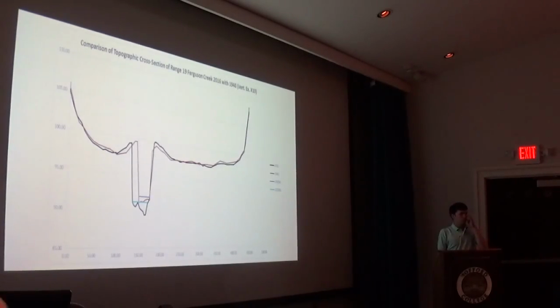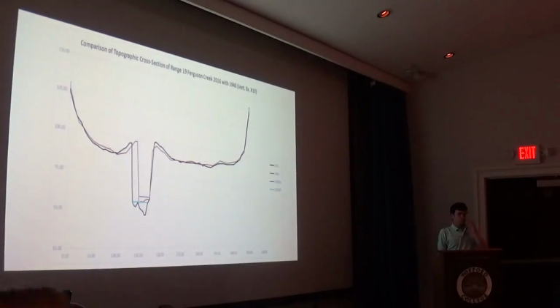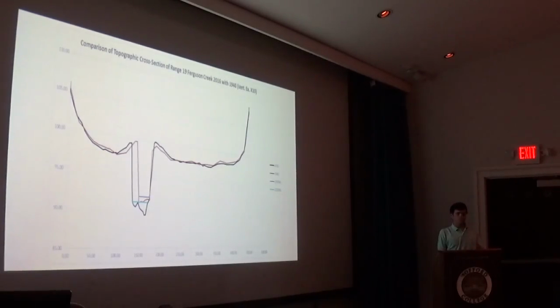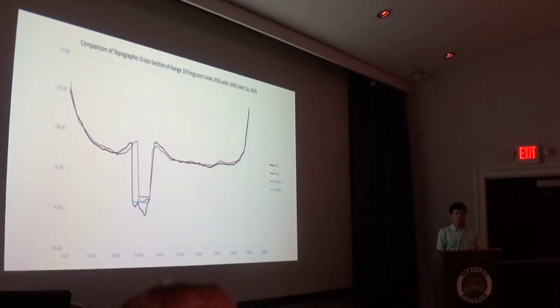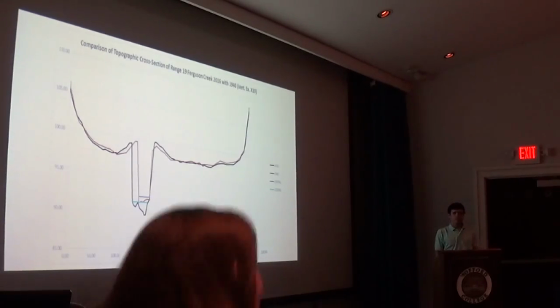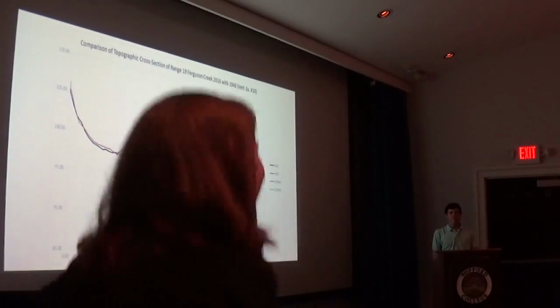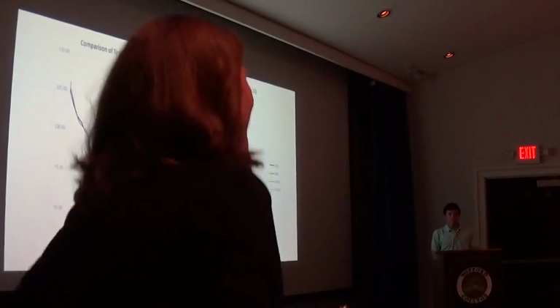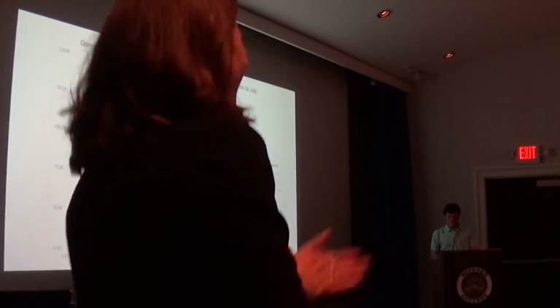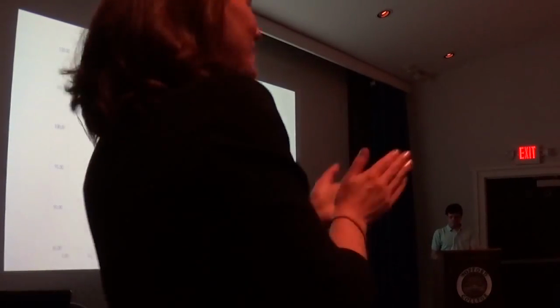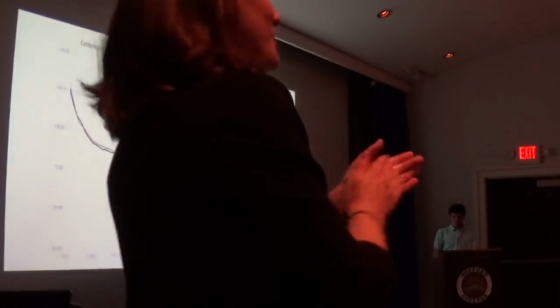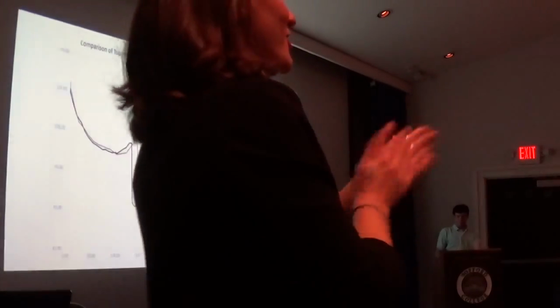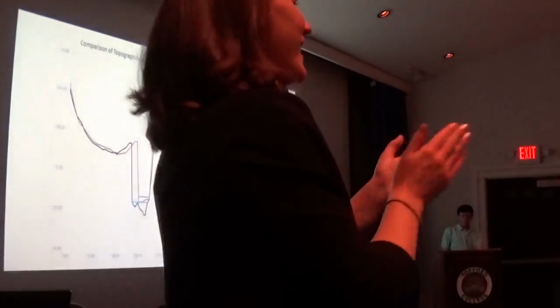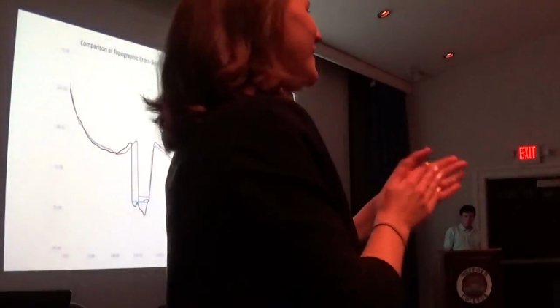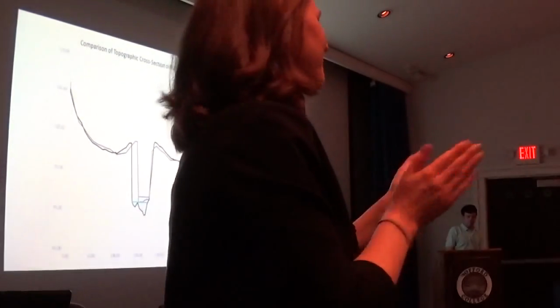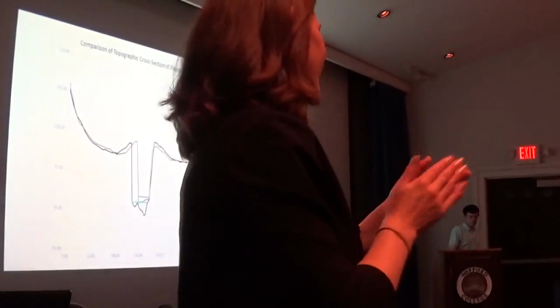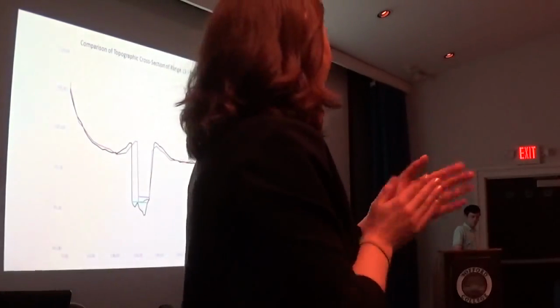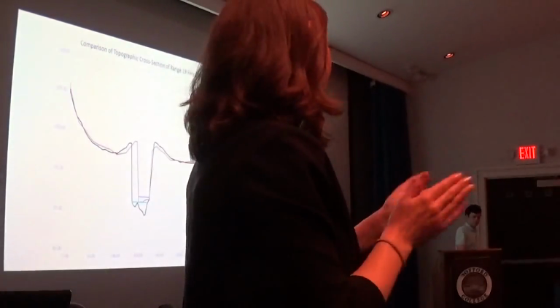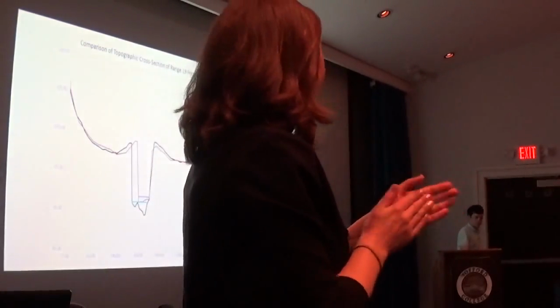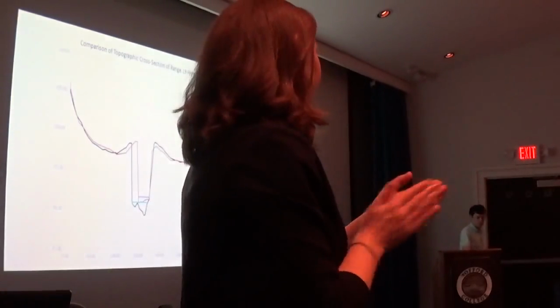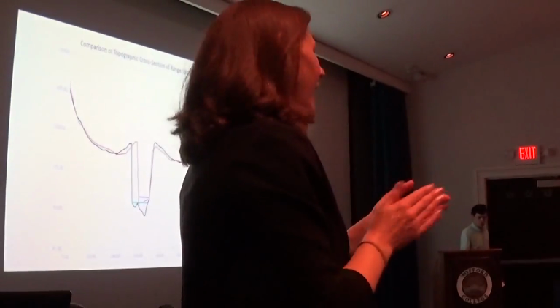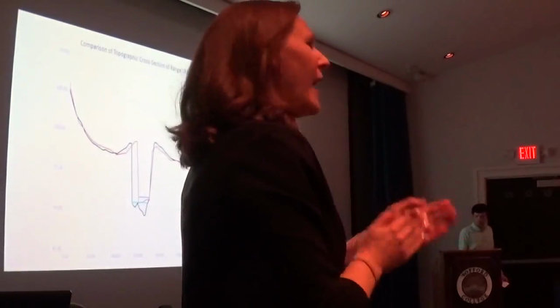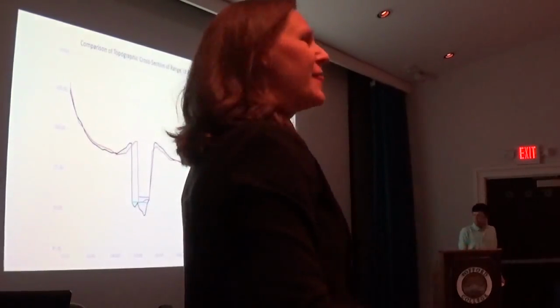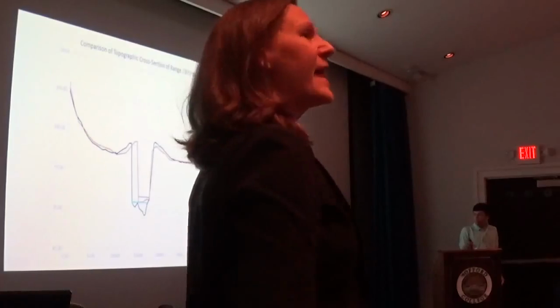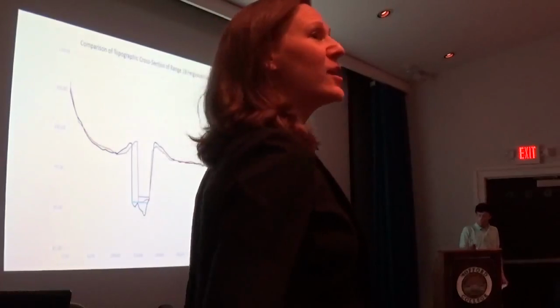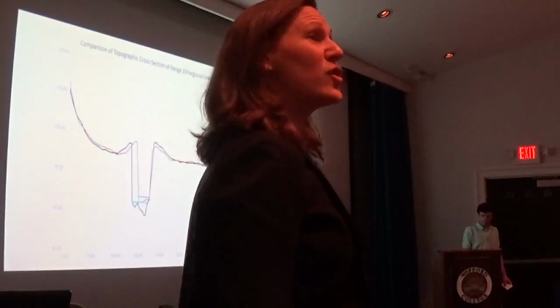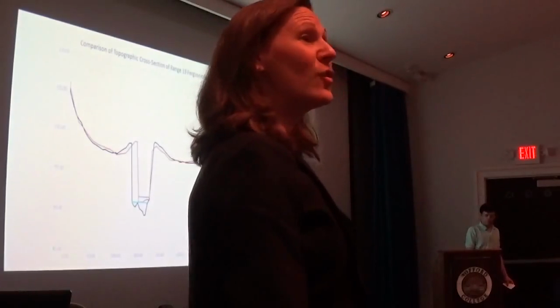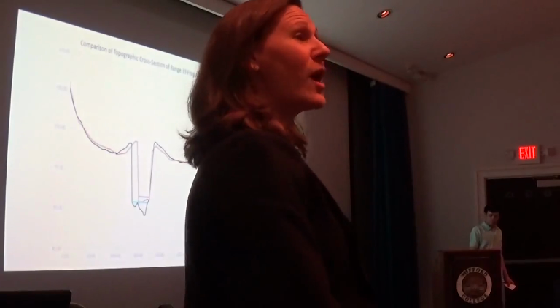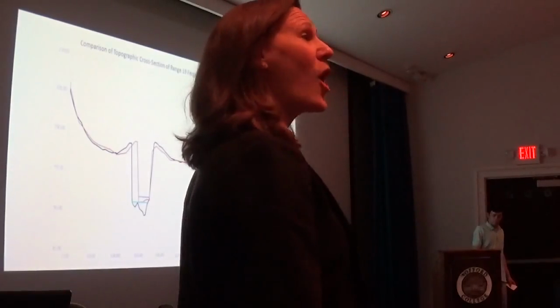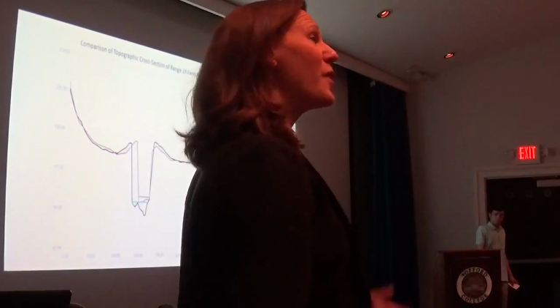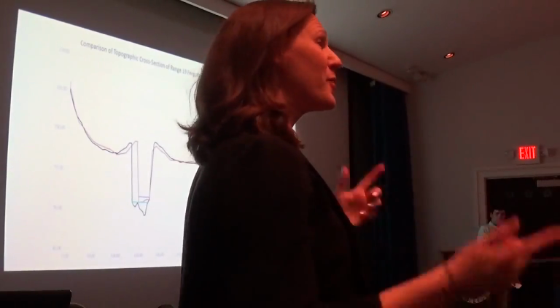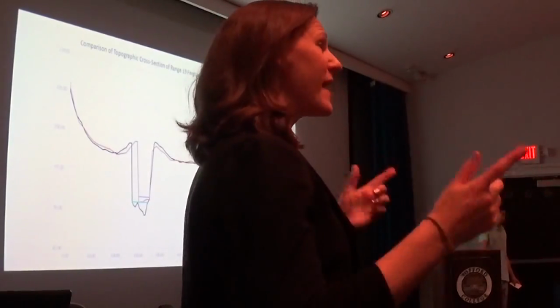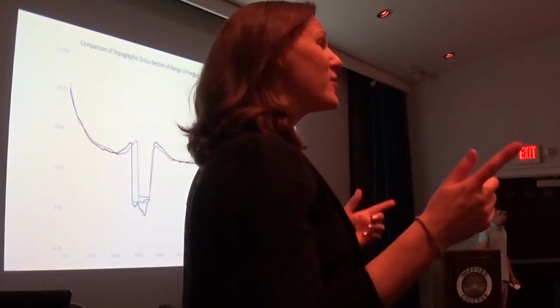Thank you everybody for coming. Thank you to all the presenters.